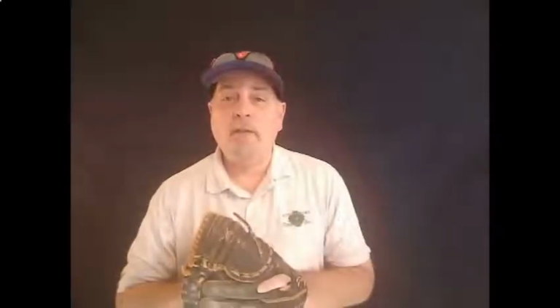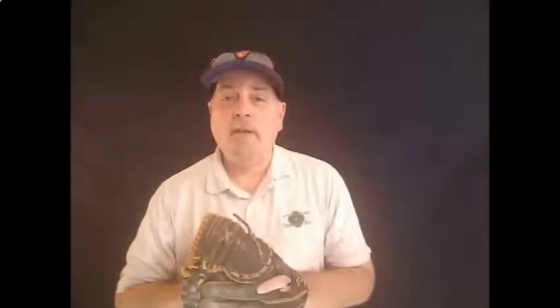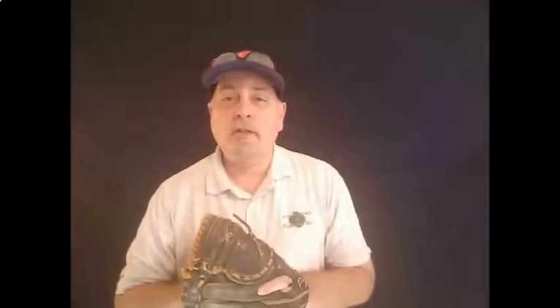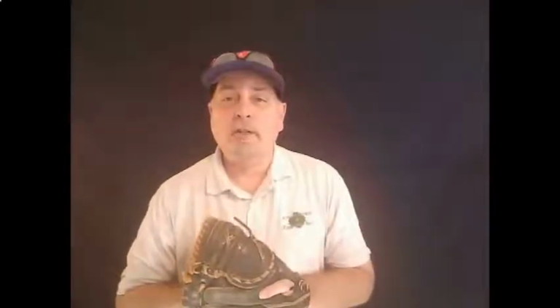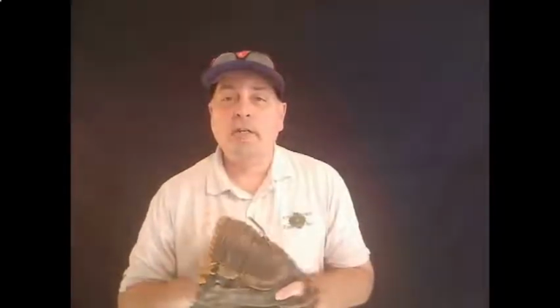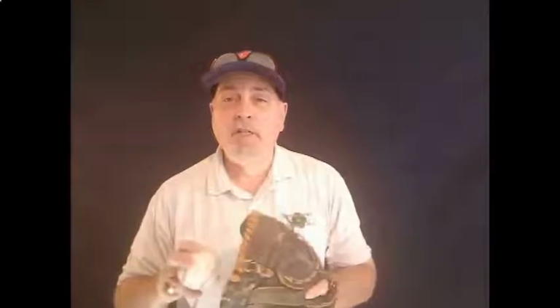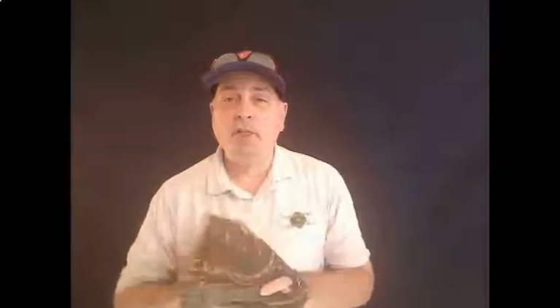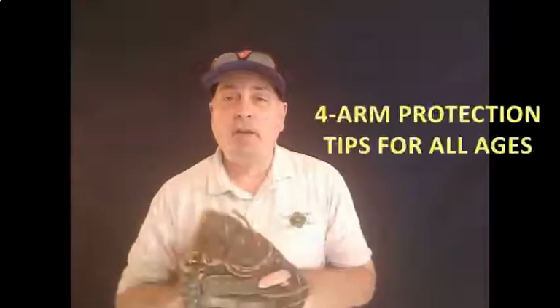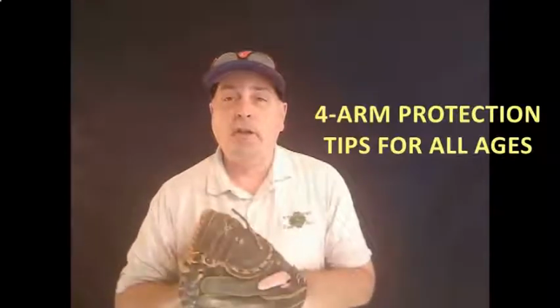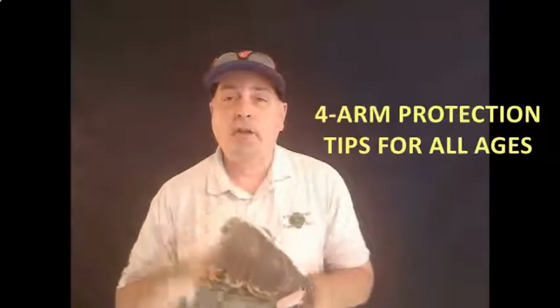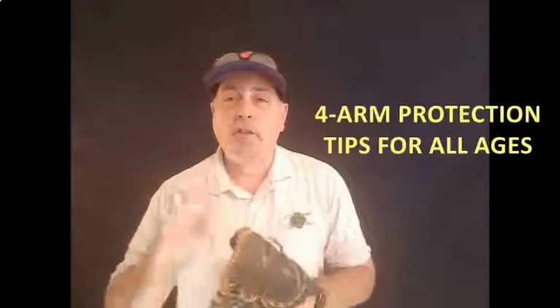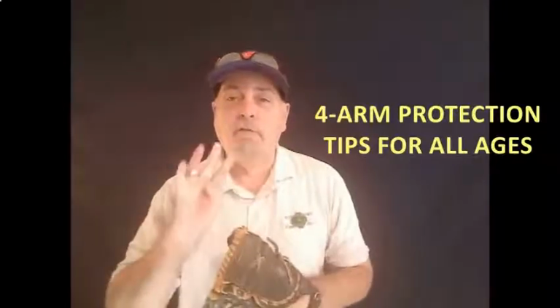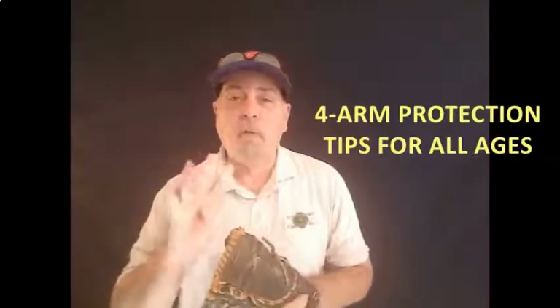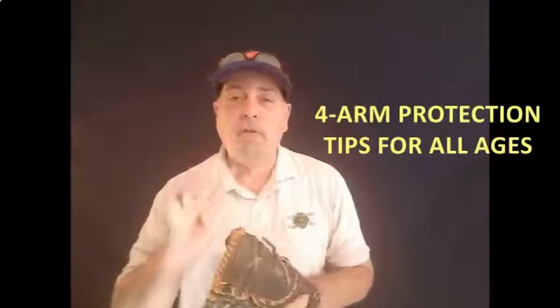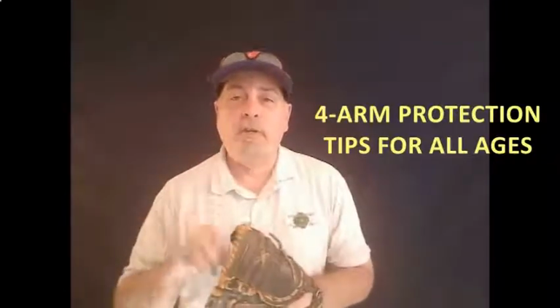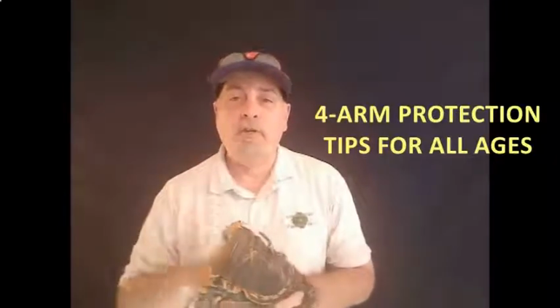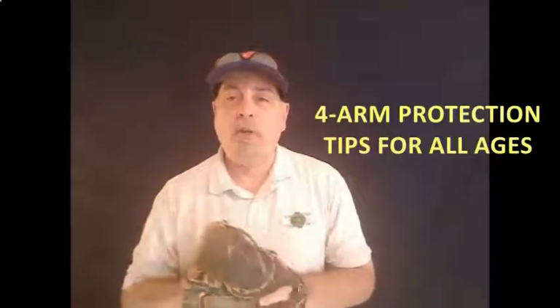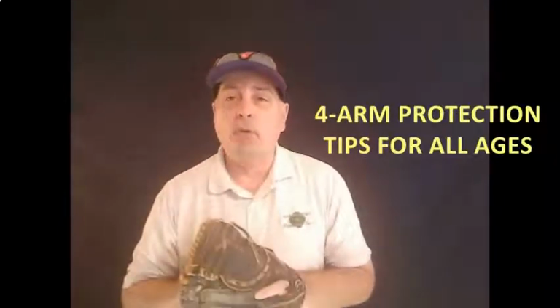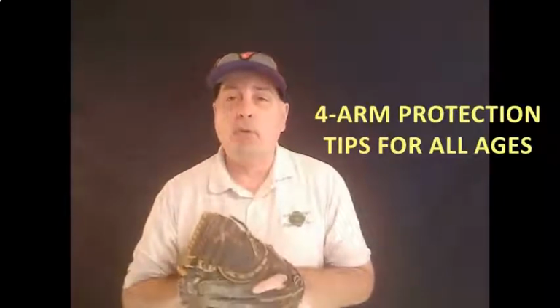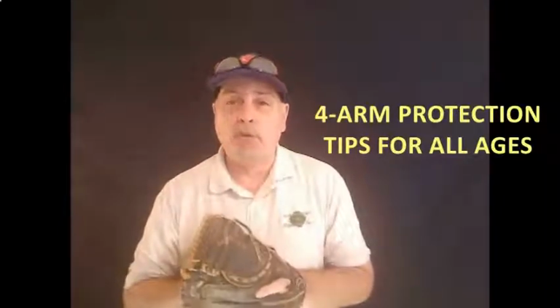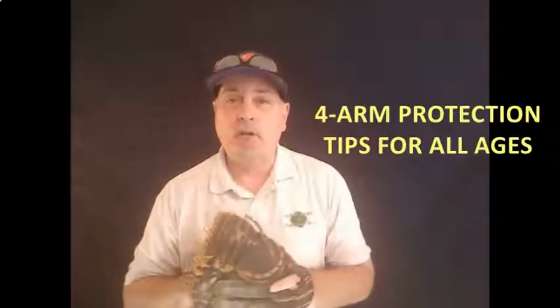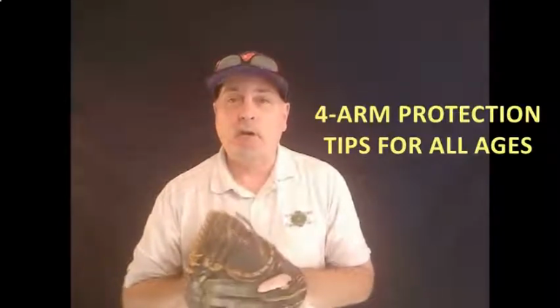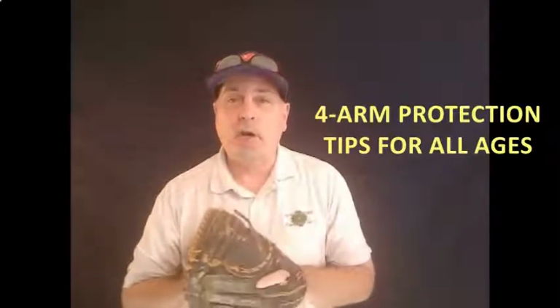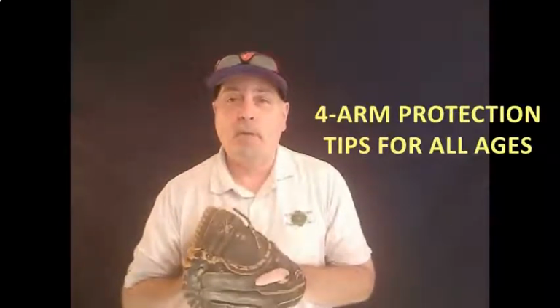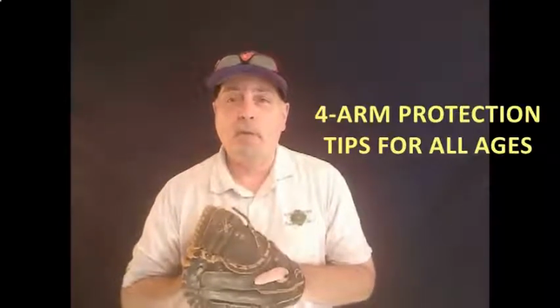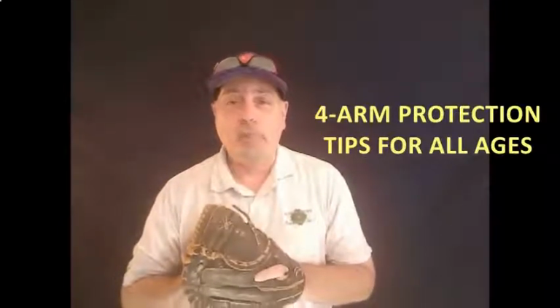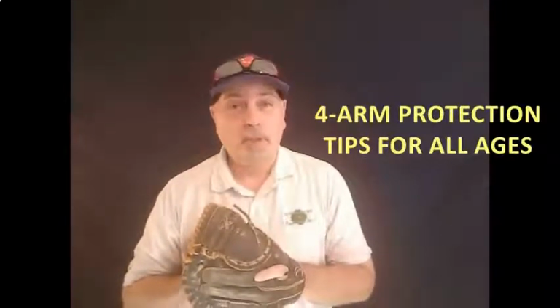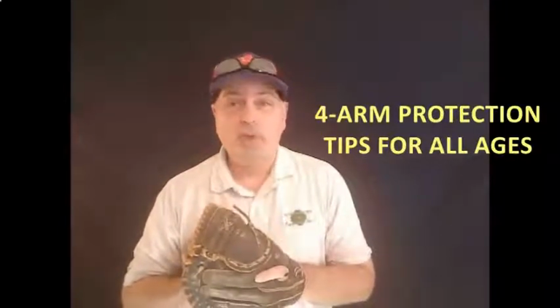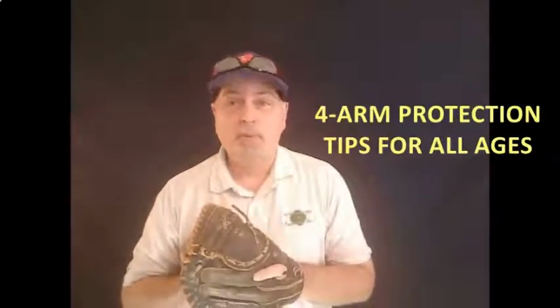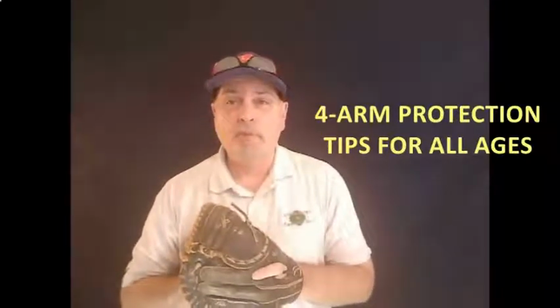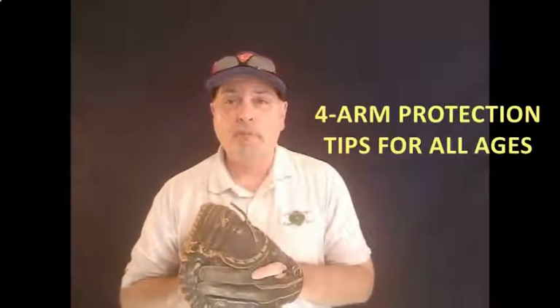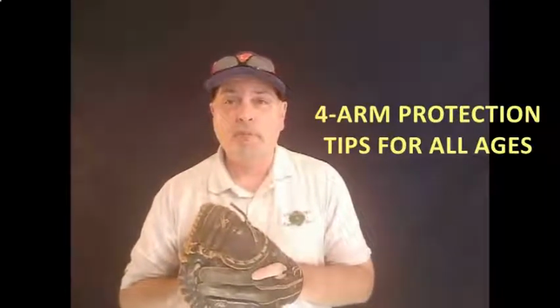Thanks for the great introduction. Let's jump right into the four things that are going to help you protect your arm — your player's arm — this season.